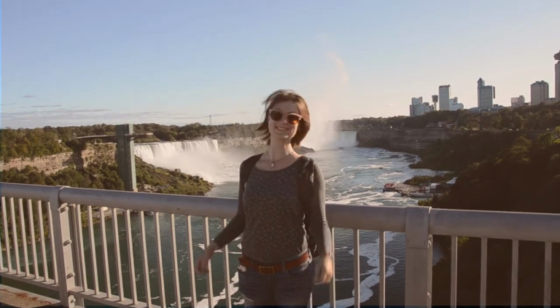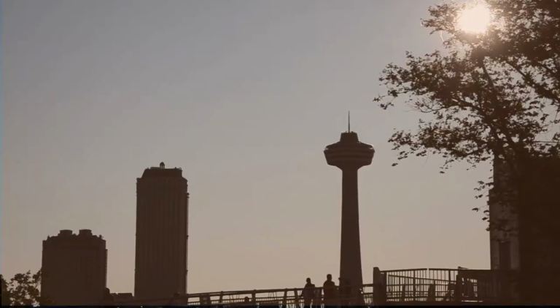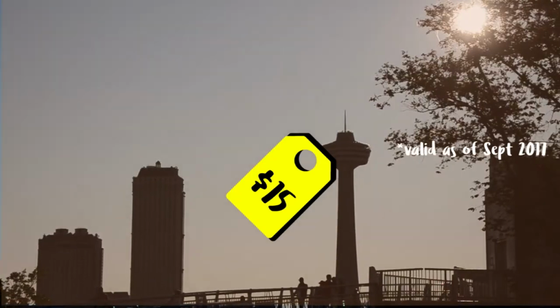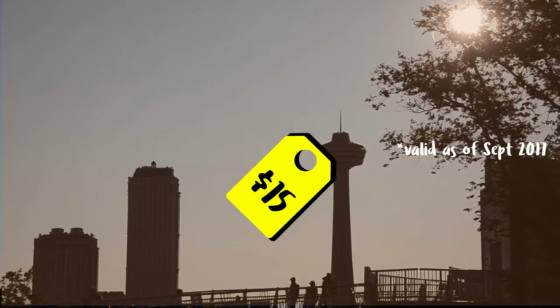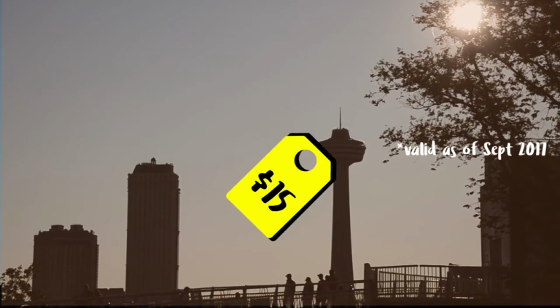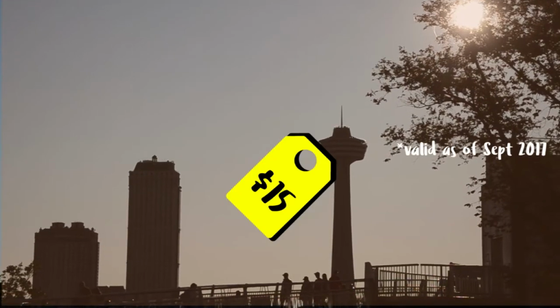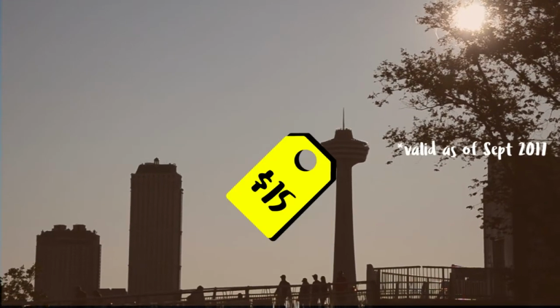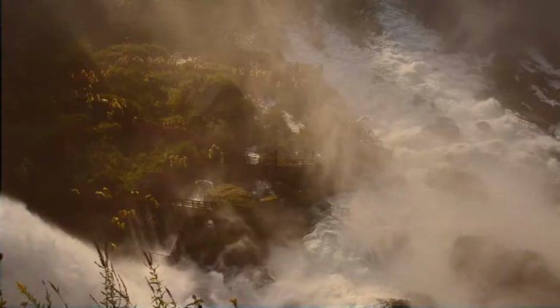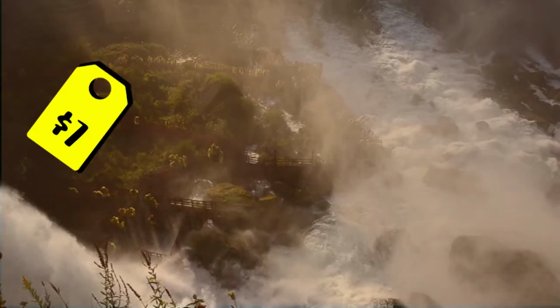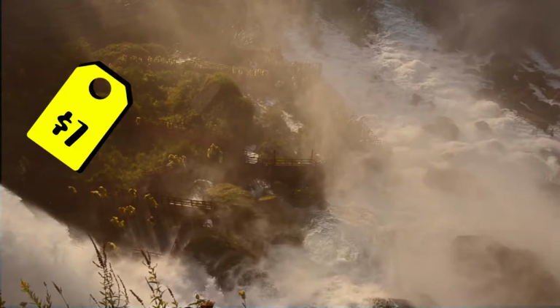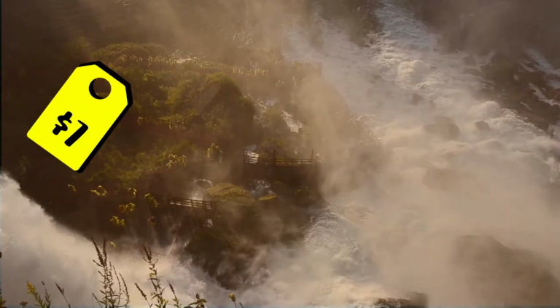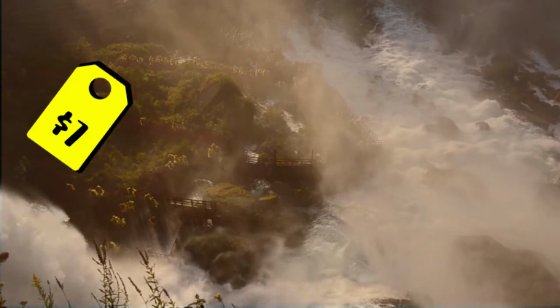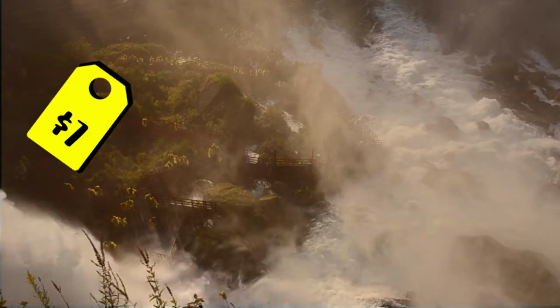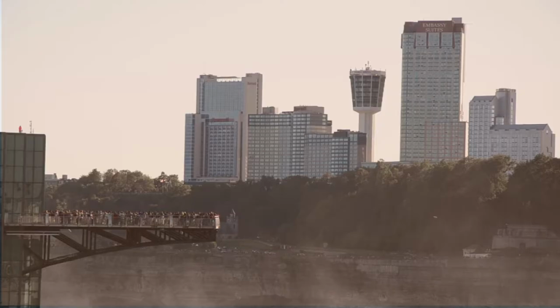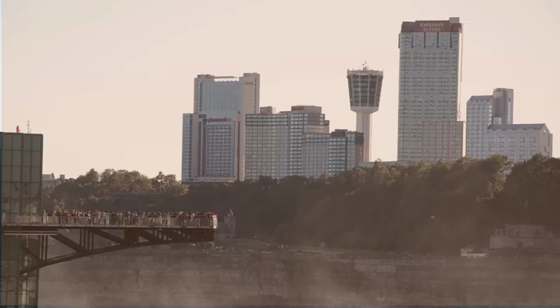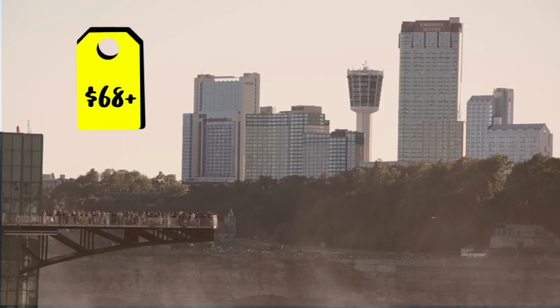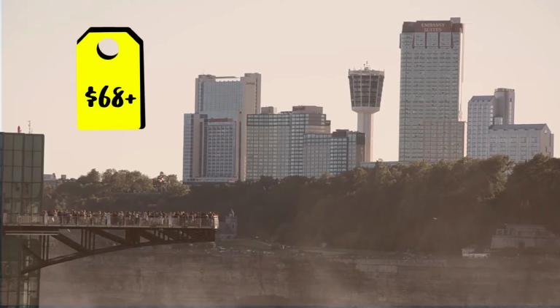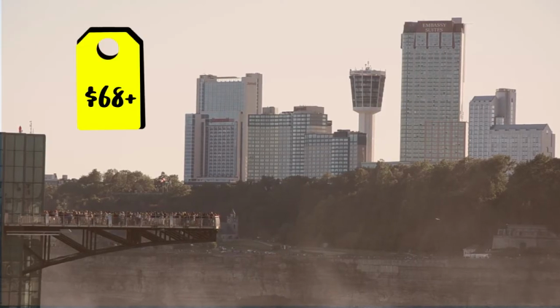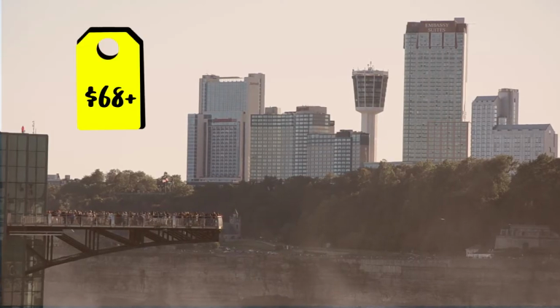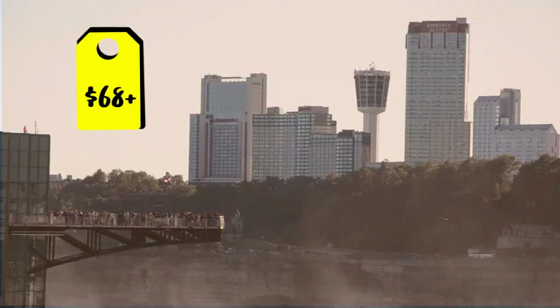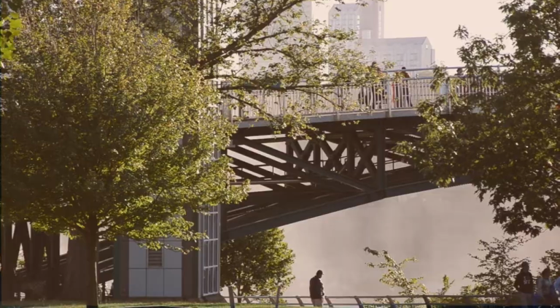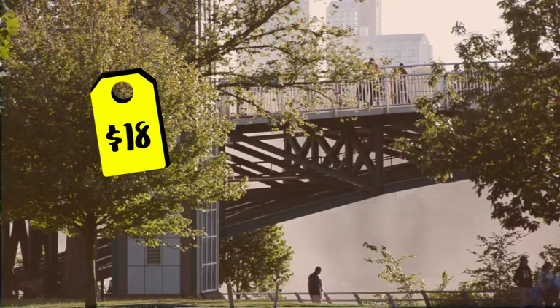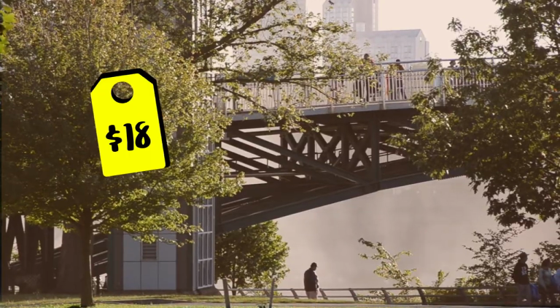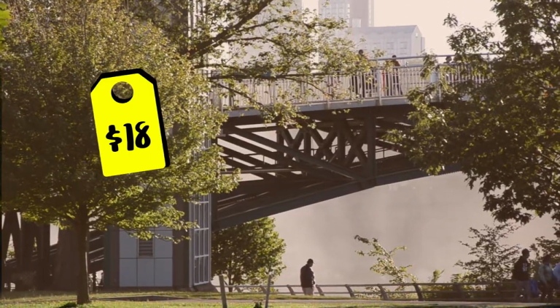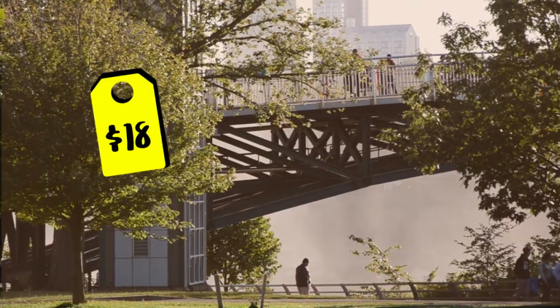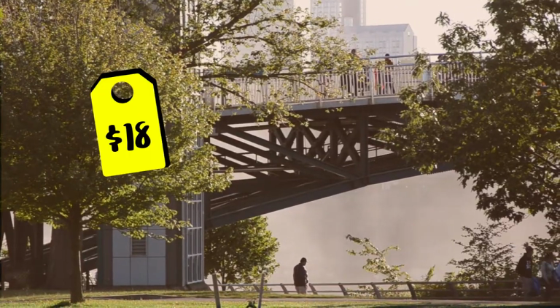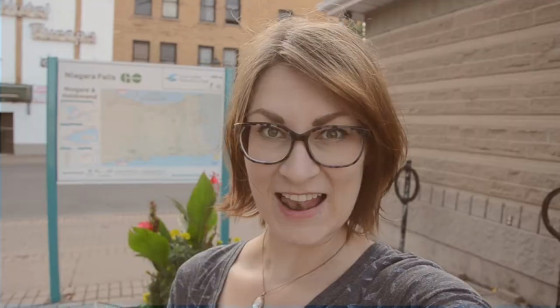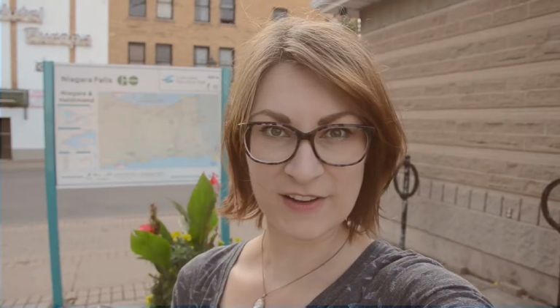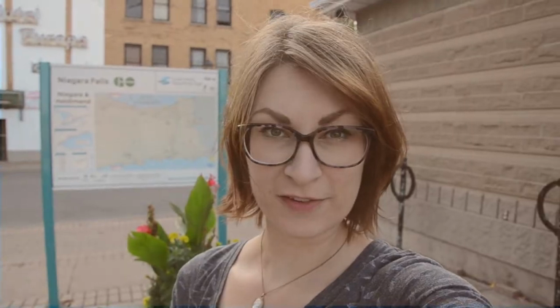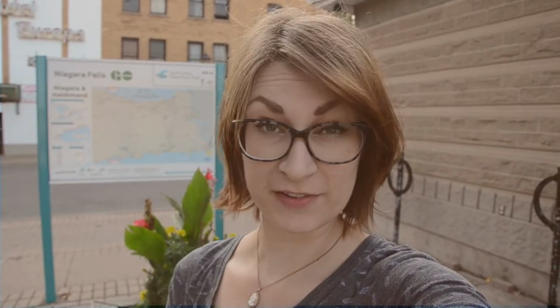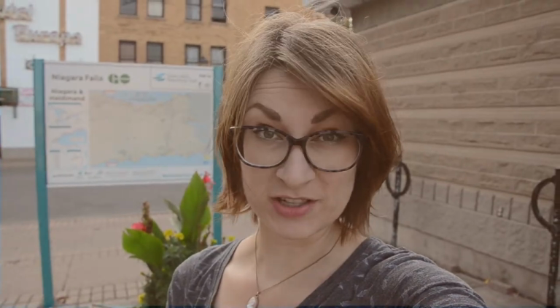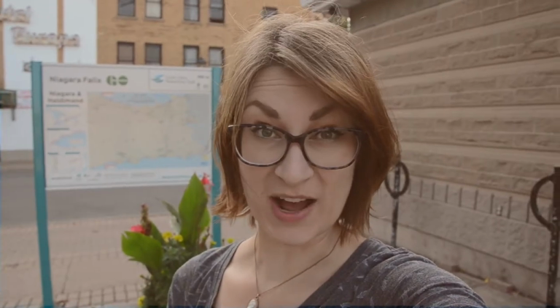The Skylon Tower, 15 bucks. Cave of the Winds, 7 bucks. Hotel rooms with the view, Prospect Point and Maid of the Mist, 18. Let's find three viewing spots.